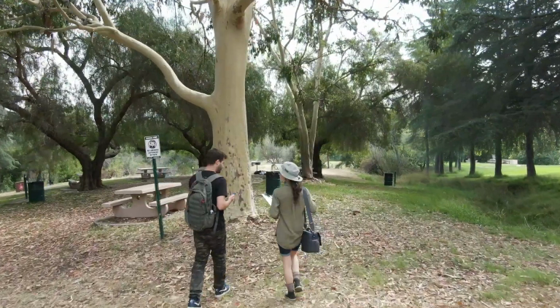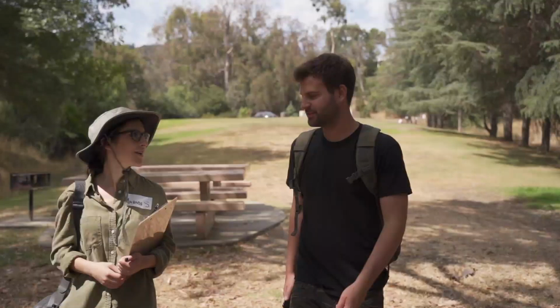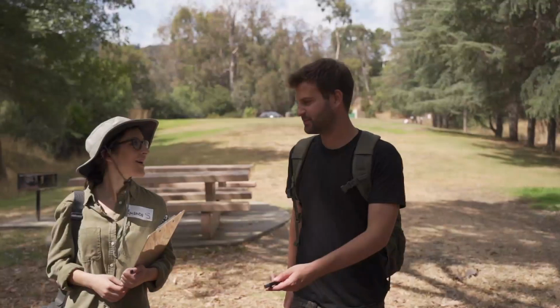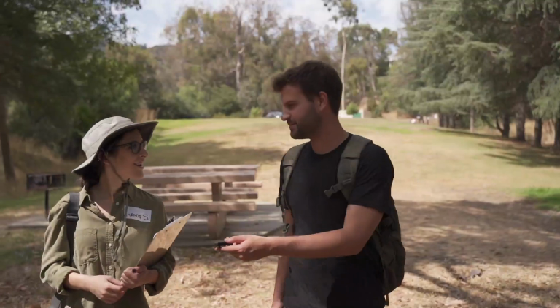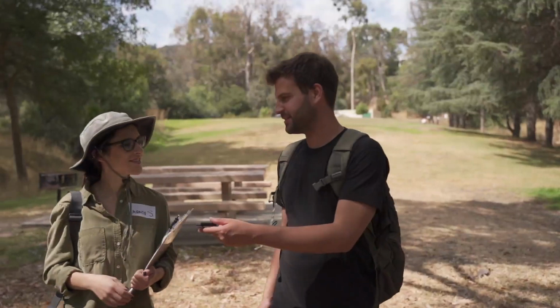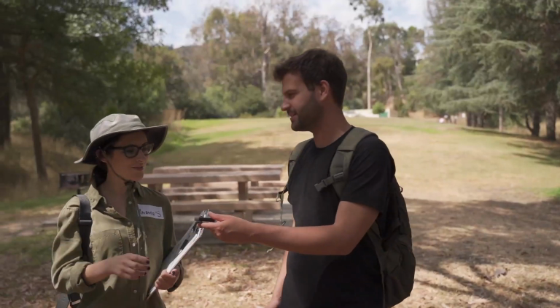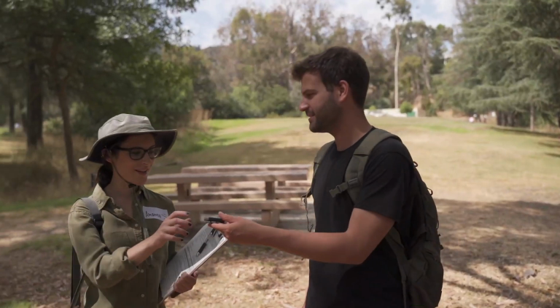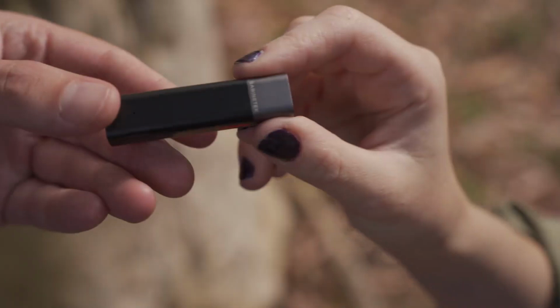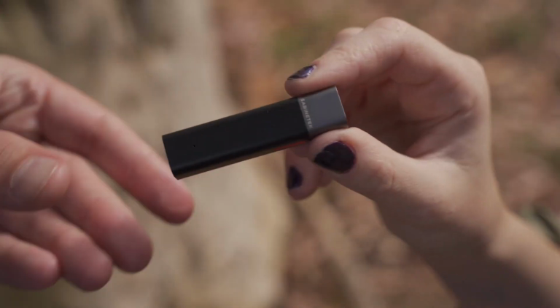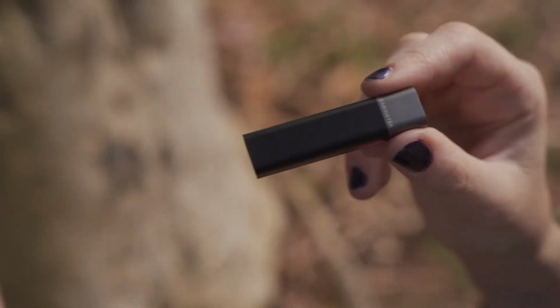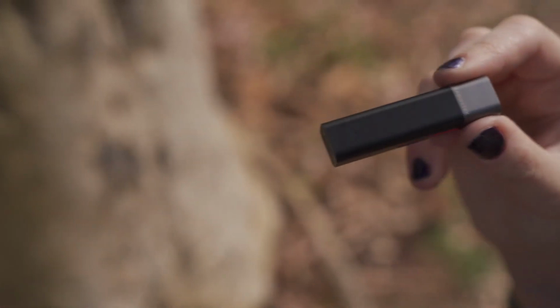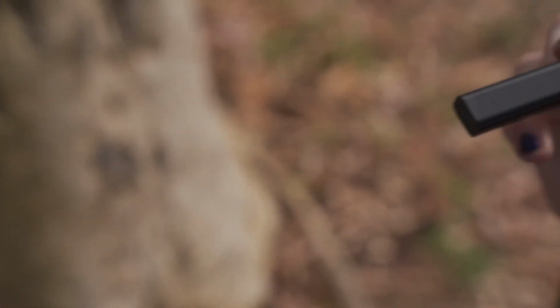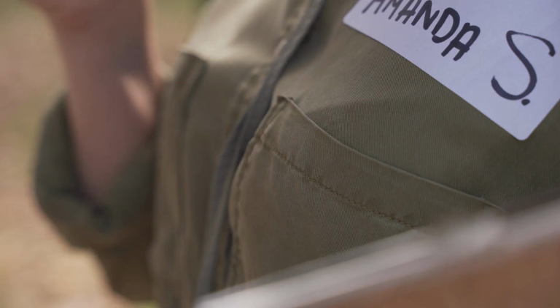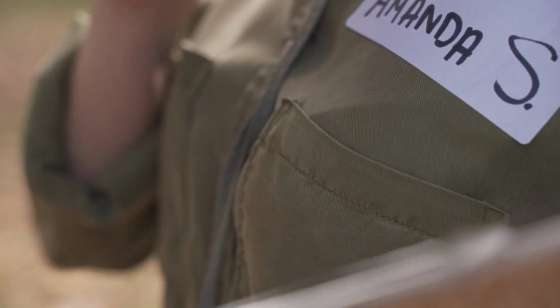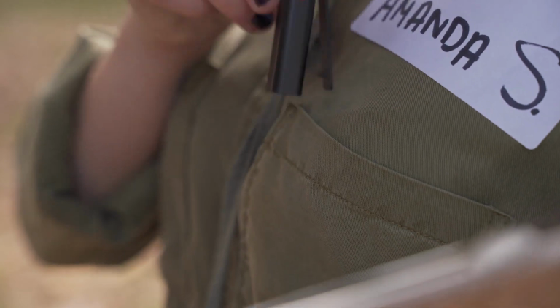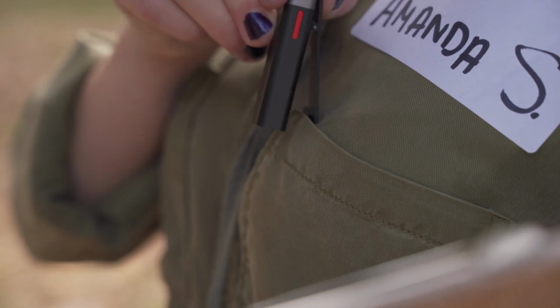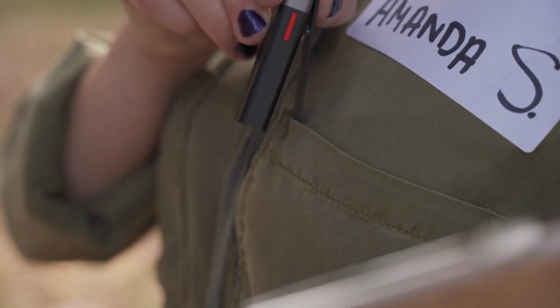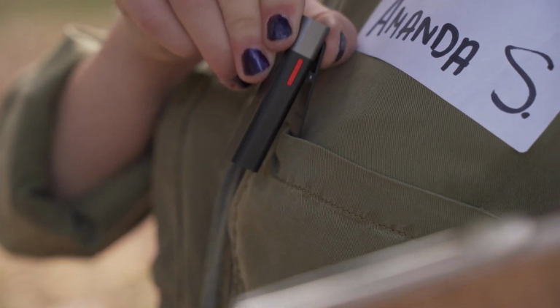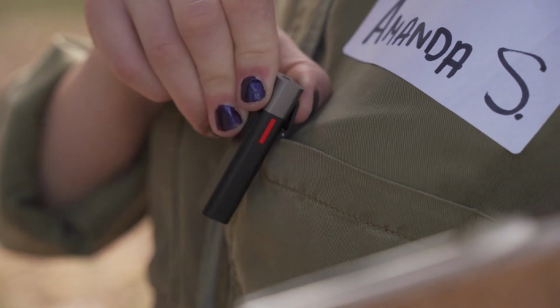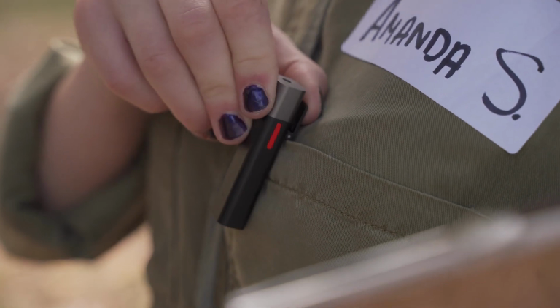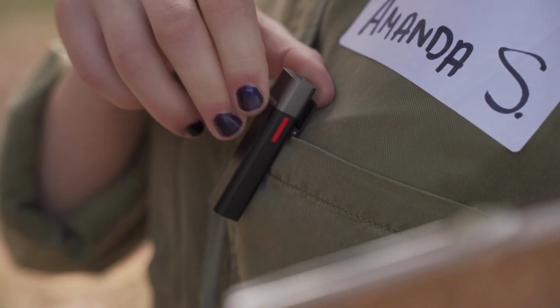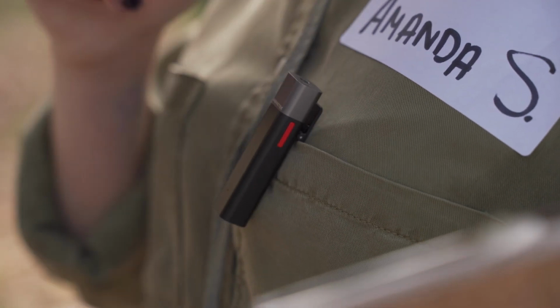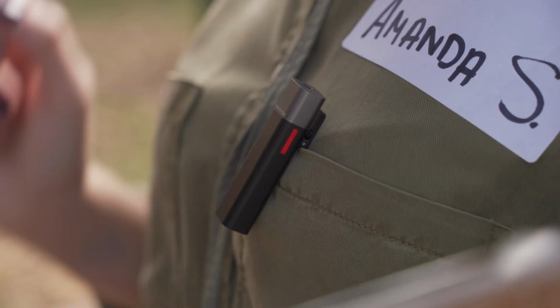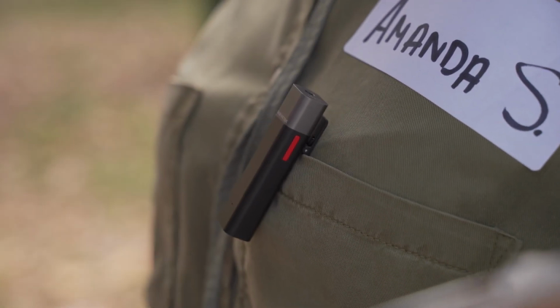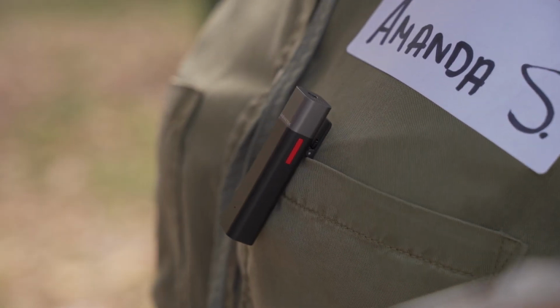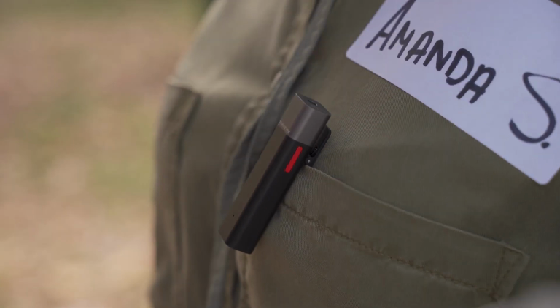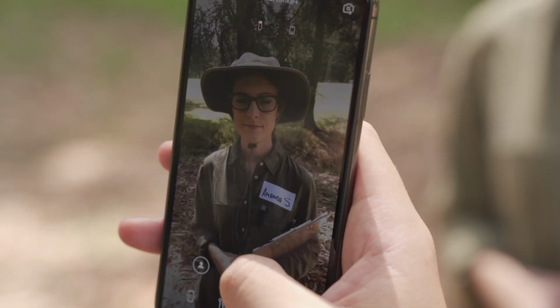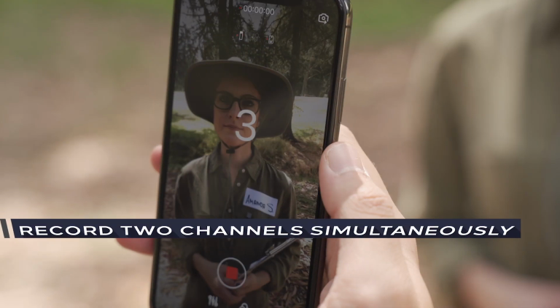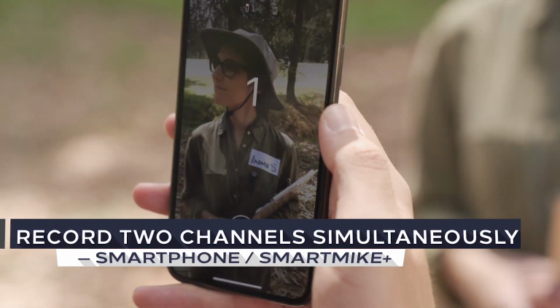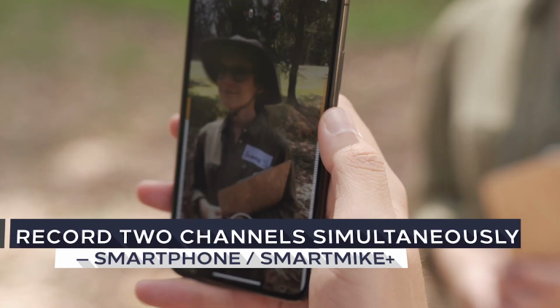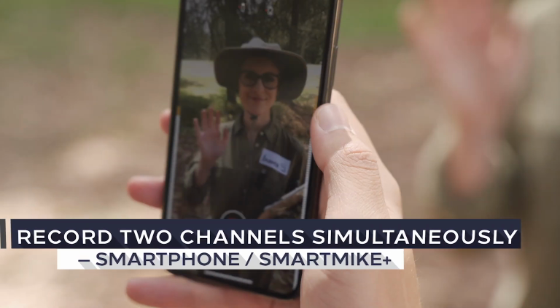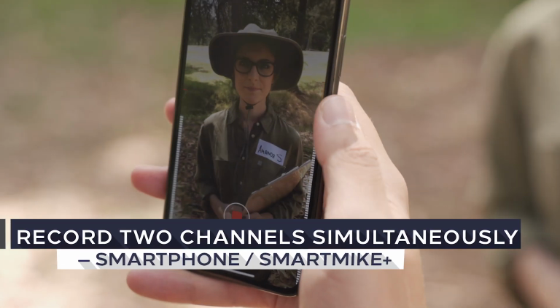Want to interview somebody? Smart Mic Plus can simultaneously record two channels on your phone and the mic.